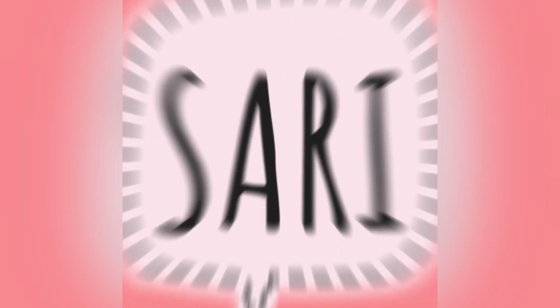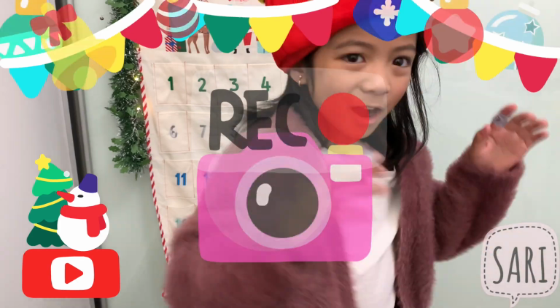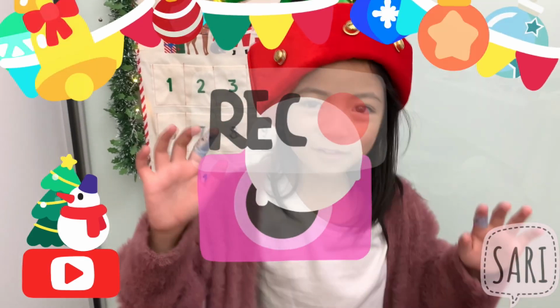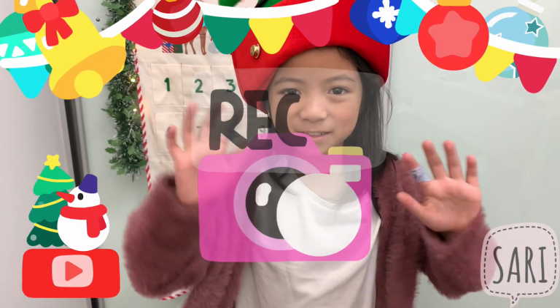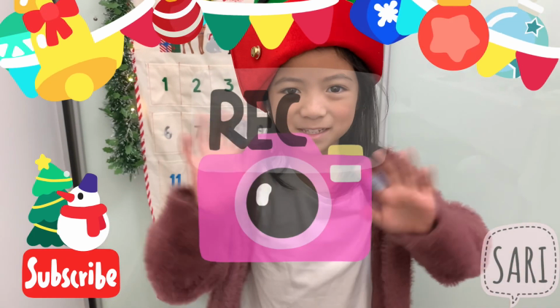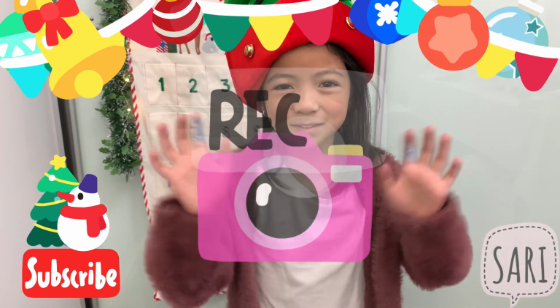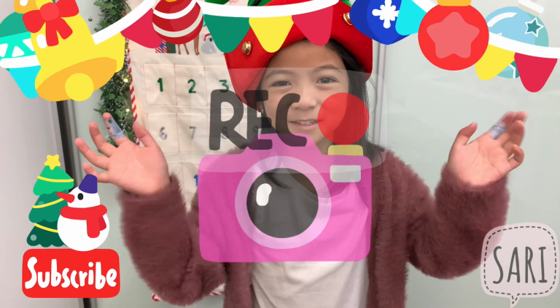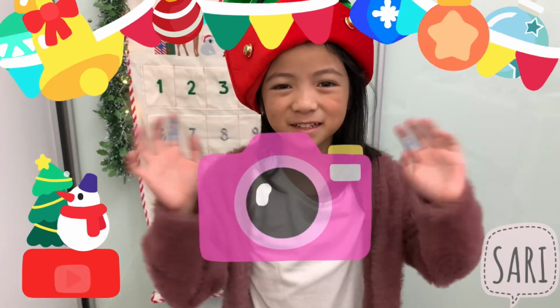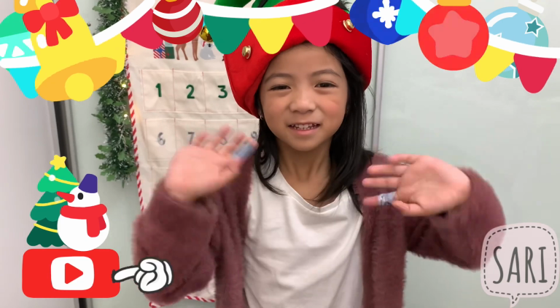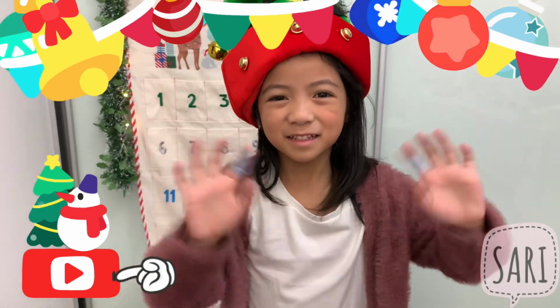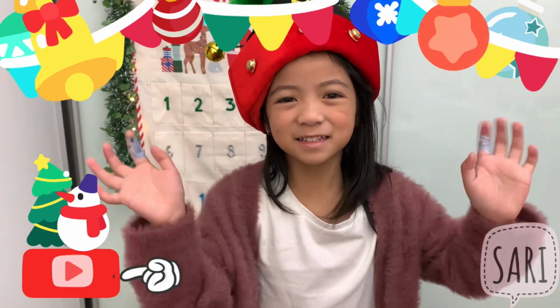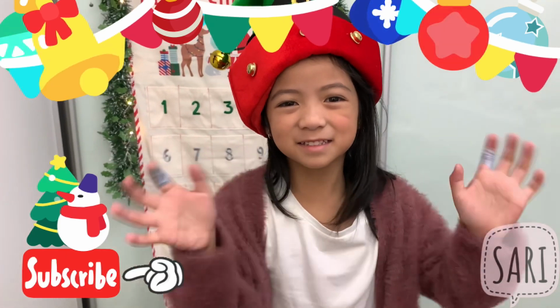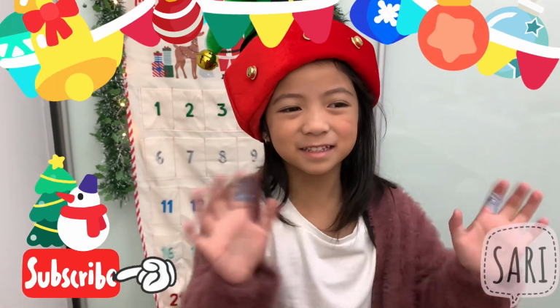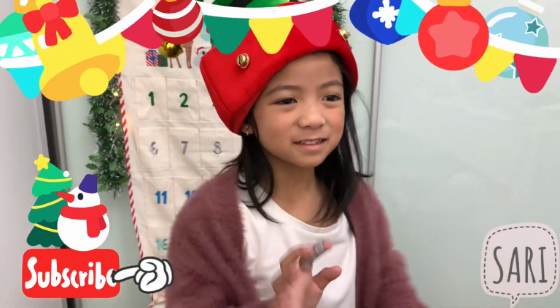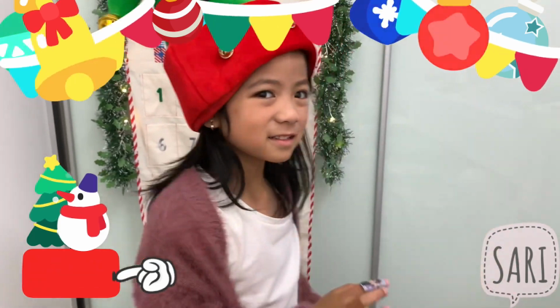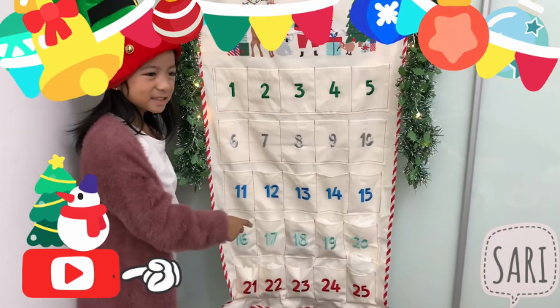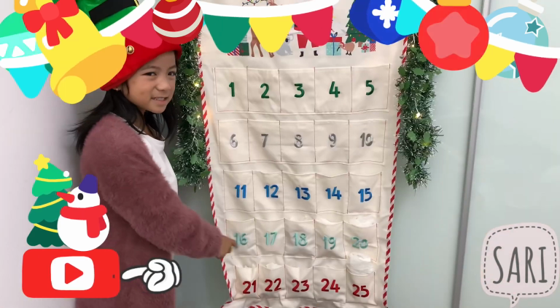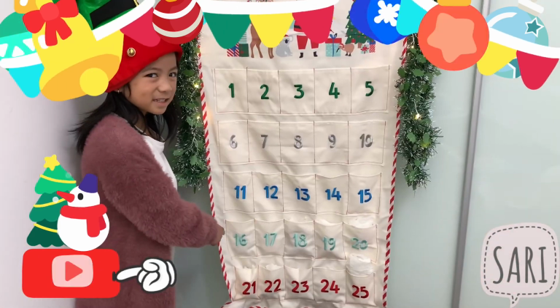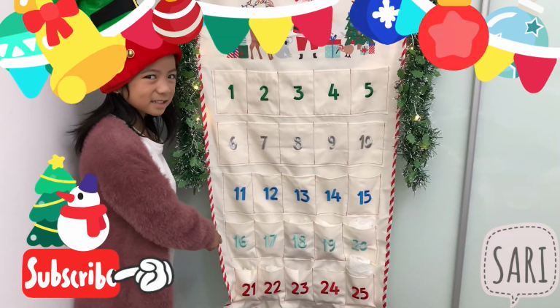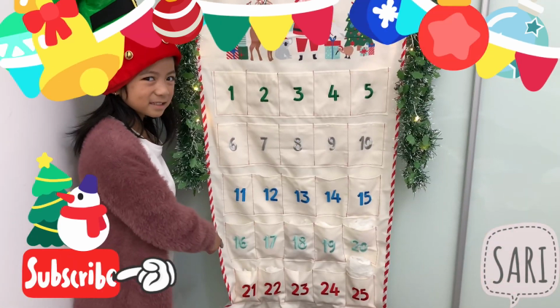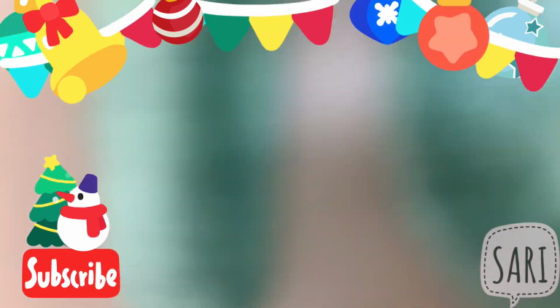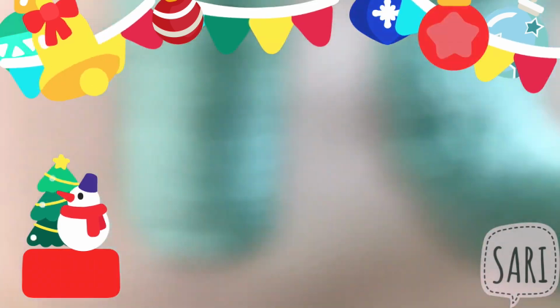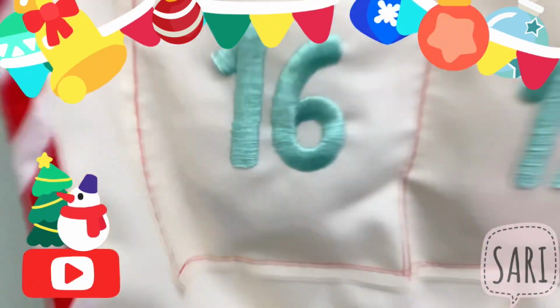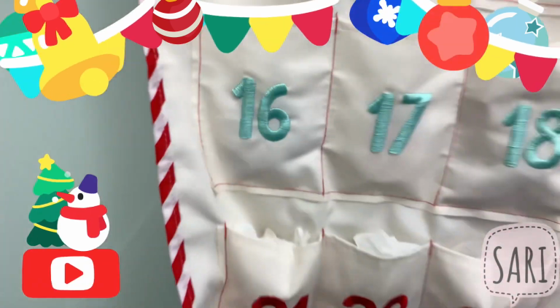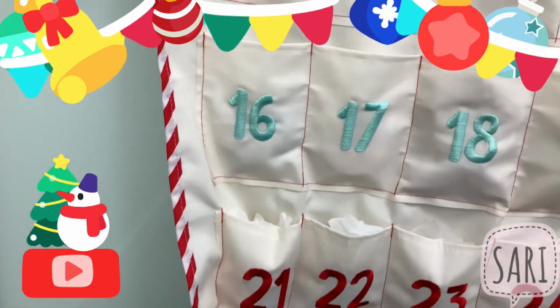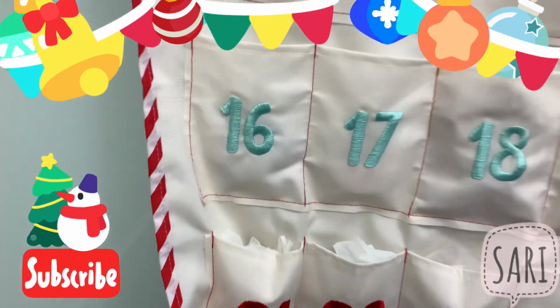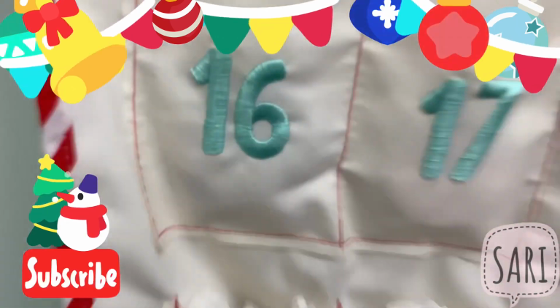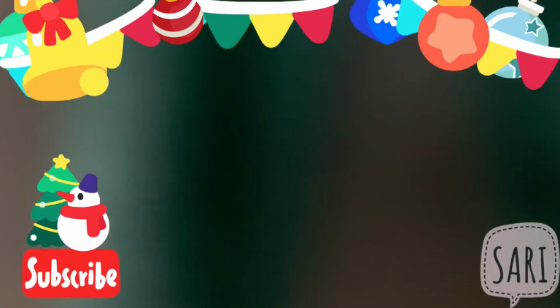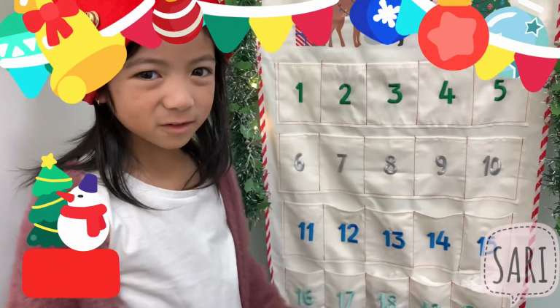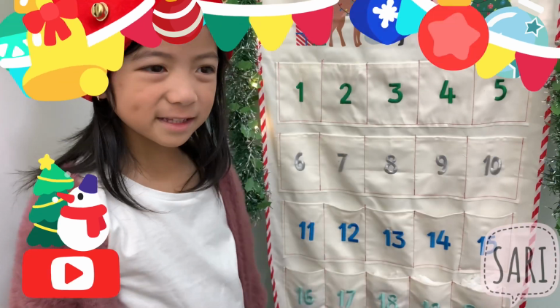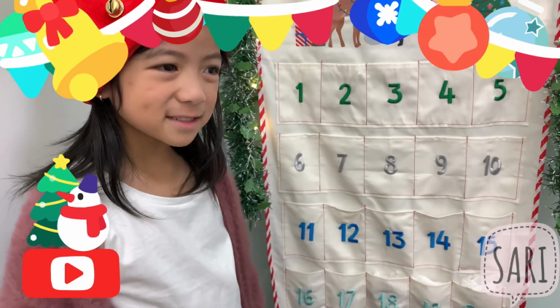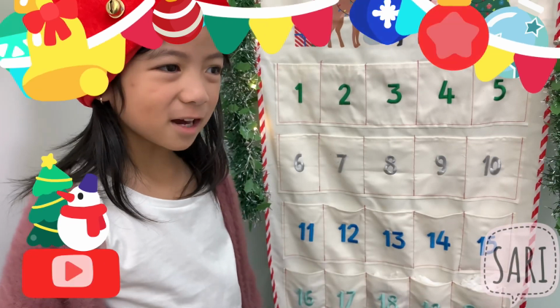Hi friends, let's see what's inside. Day 16. Okay, let's count.